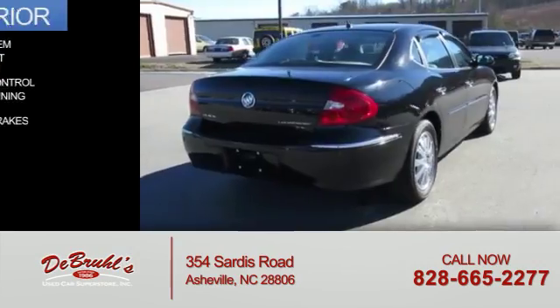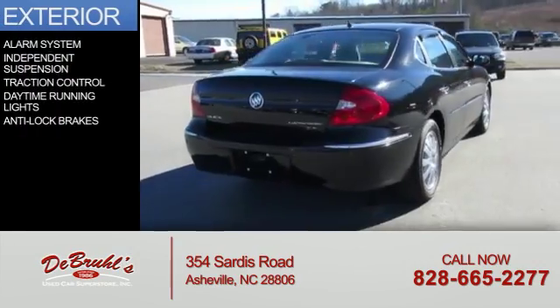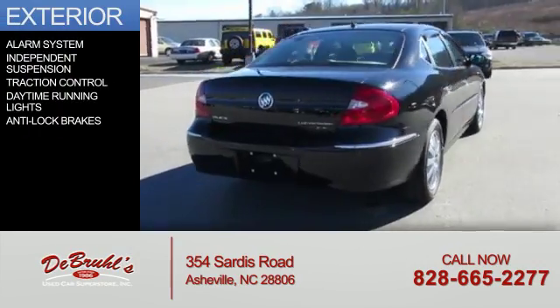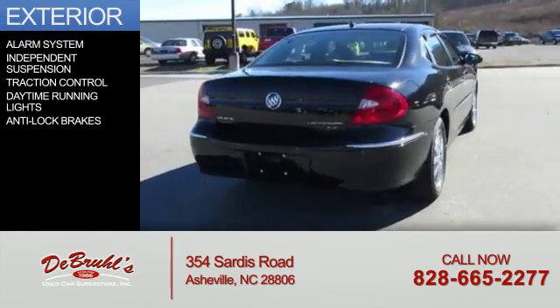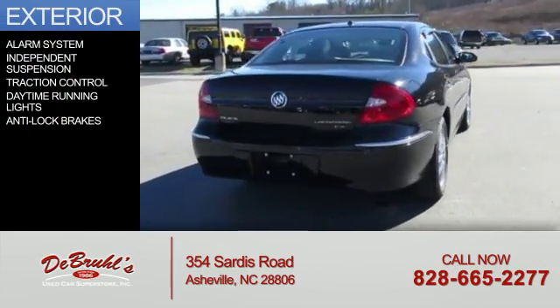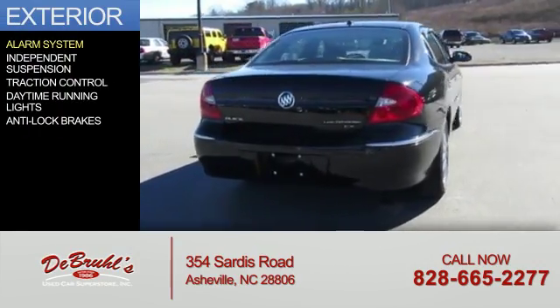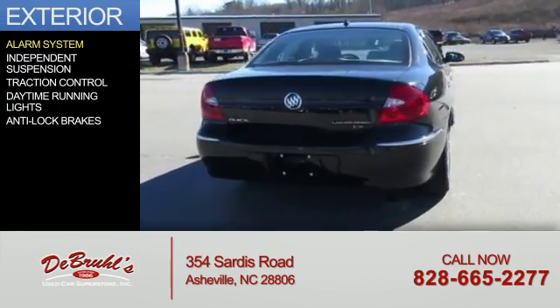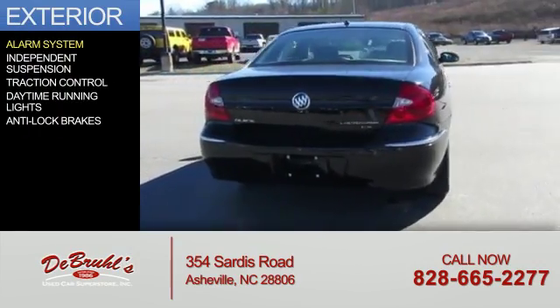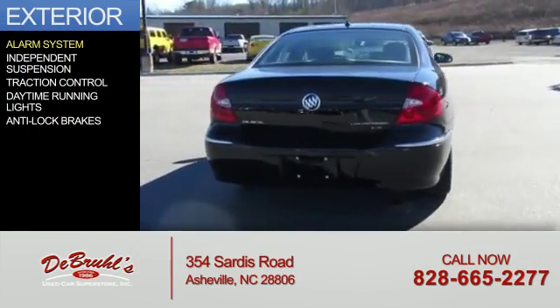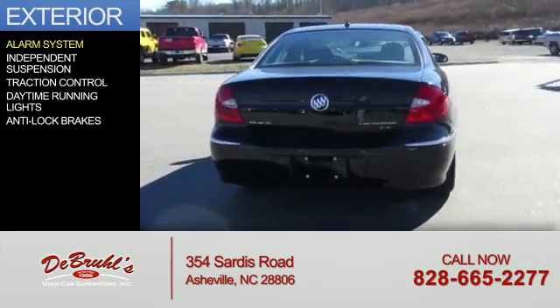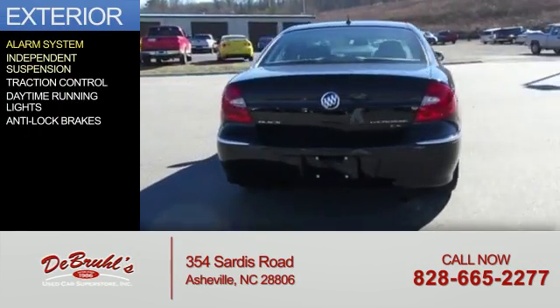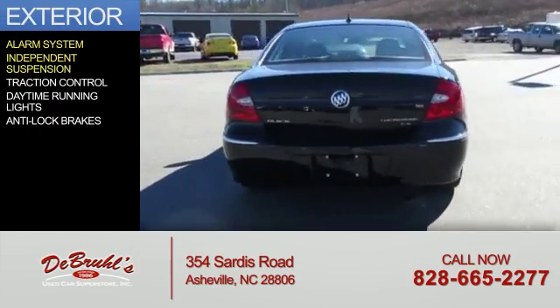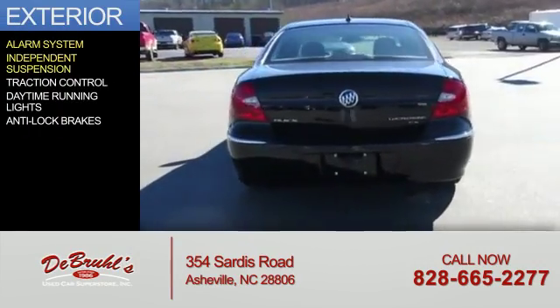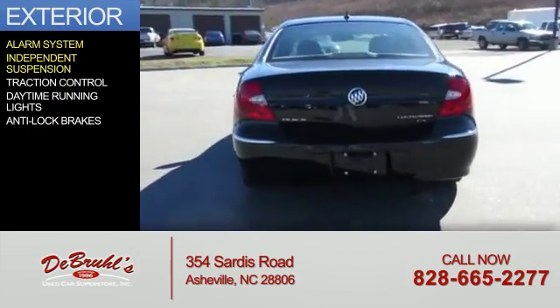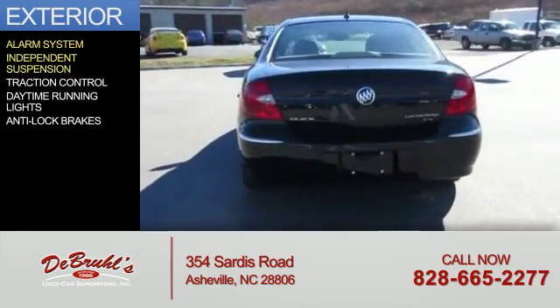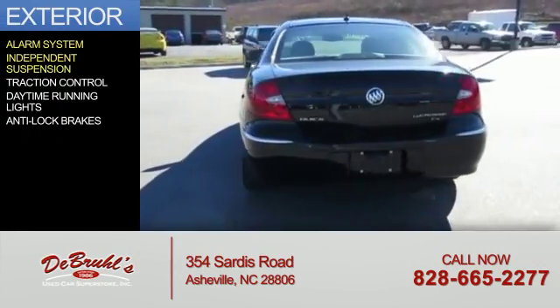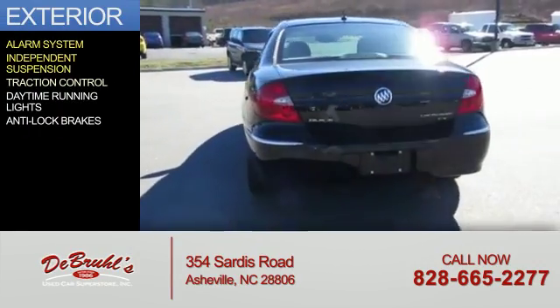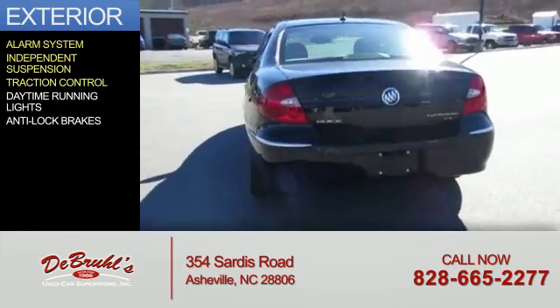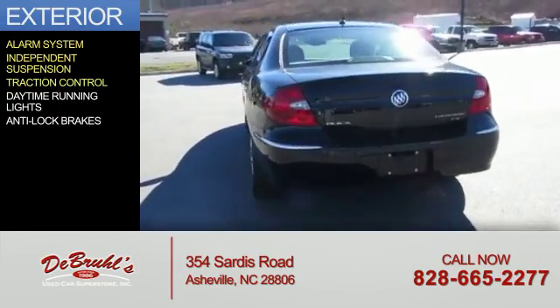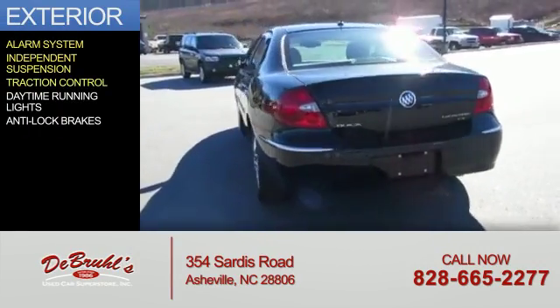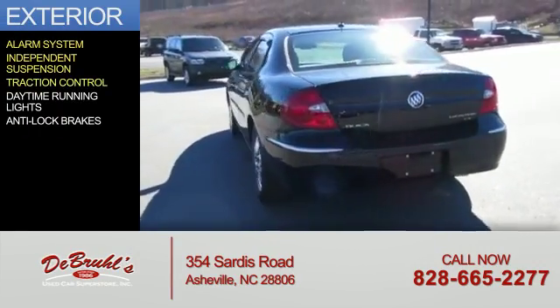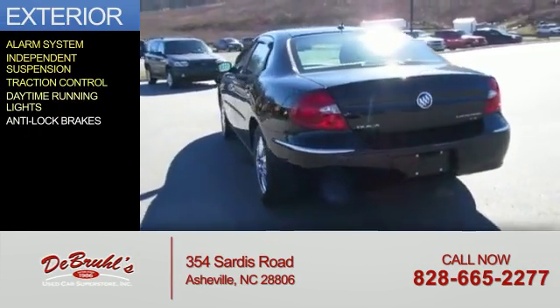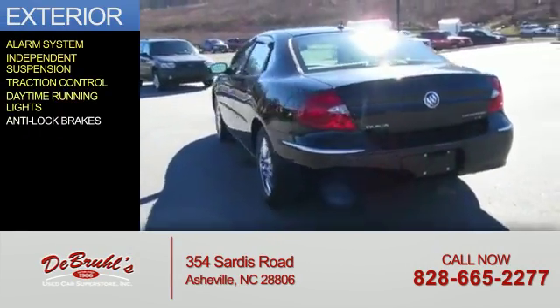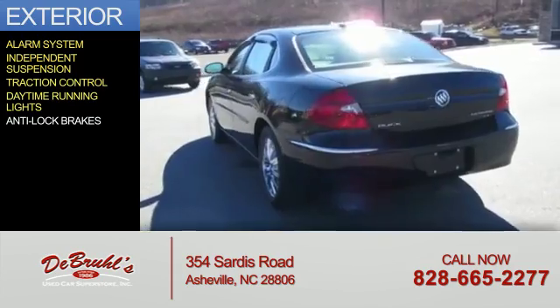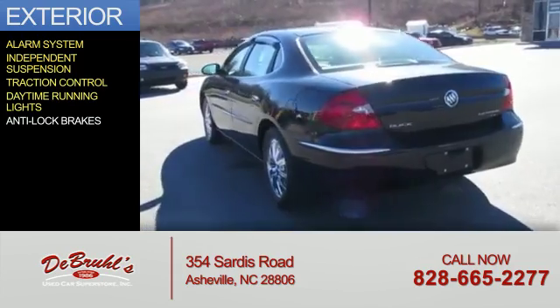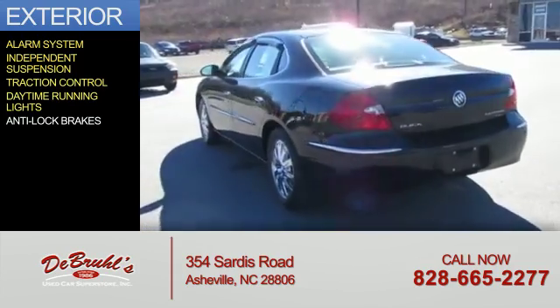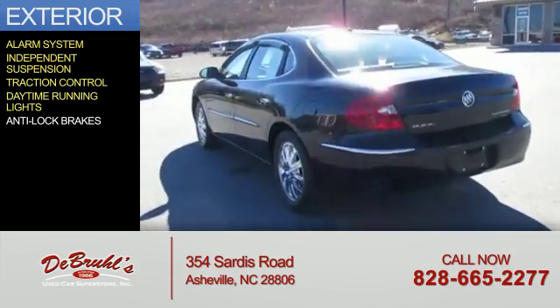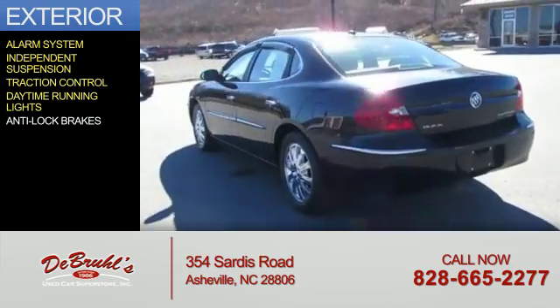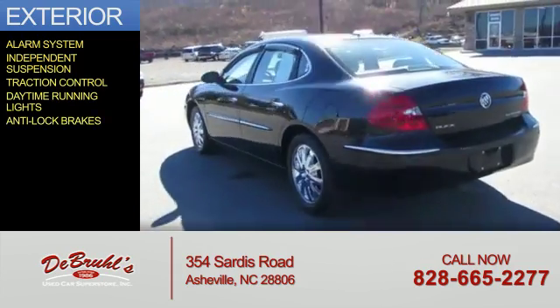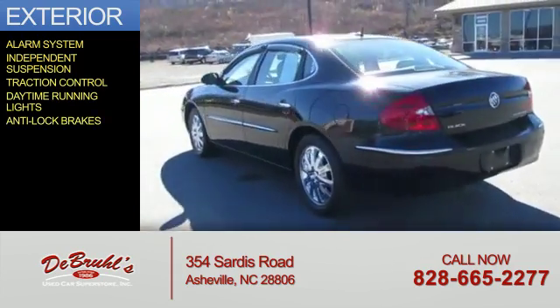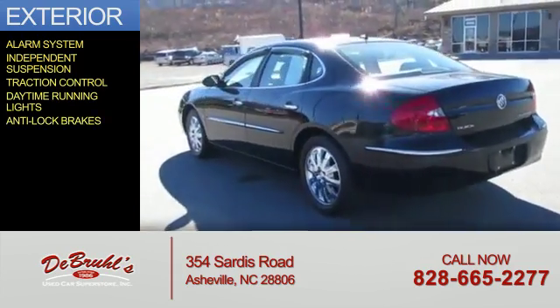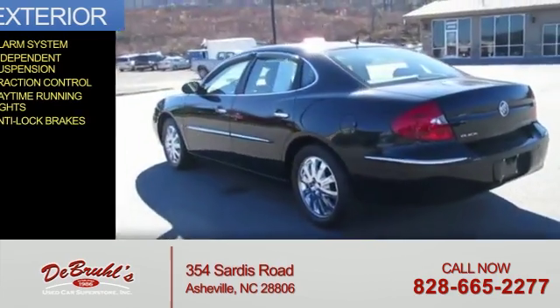The features include an alarm system, independent suspension, traction control, daytime running lights, and anti-lock brakes.